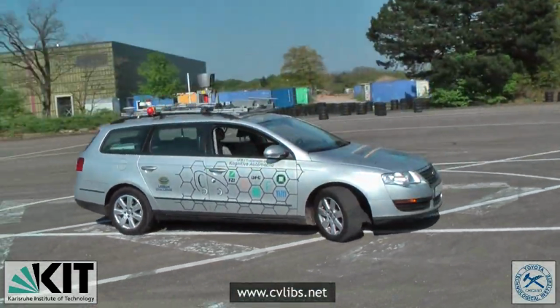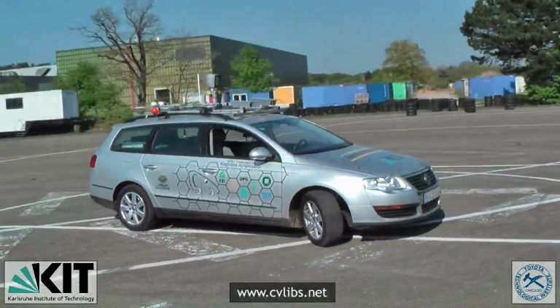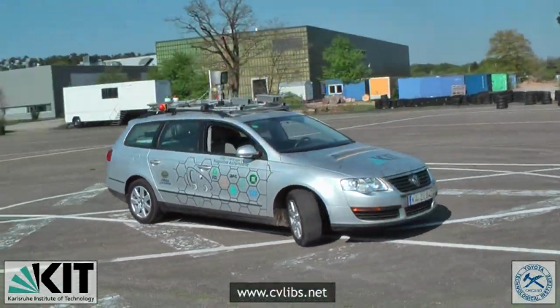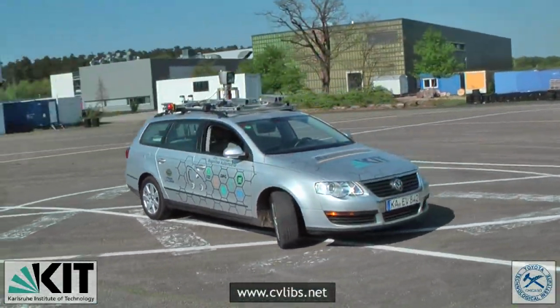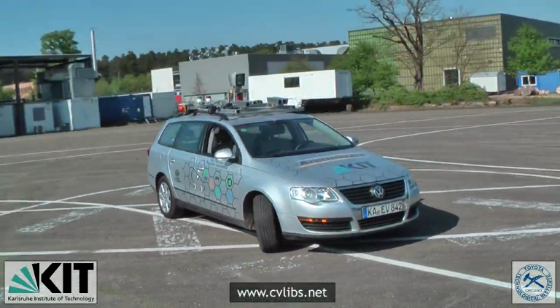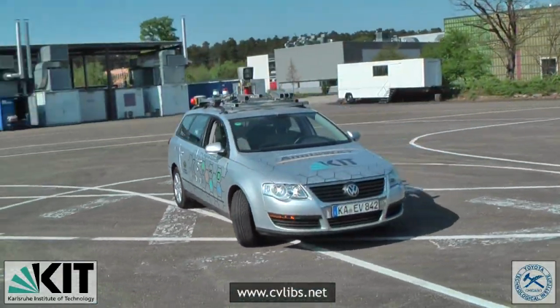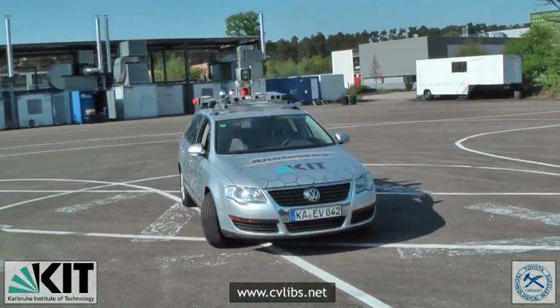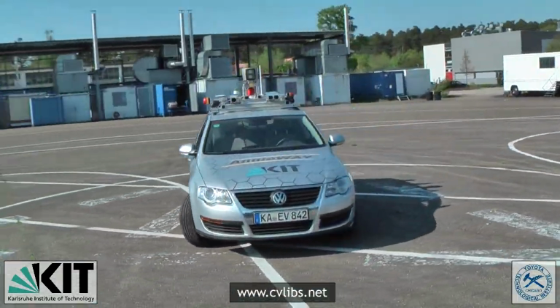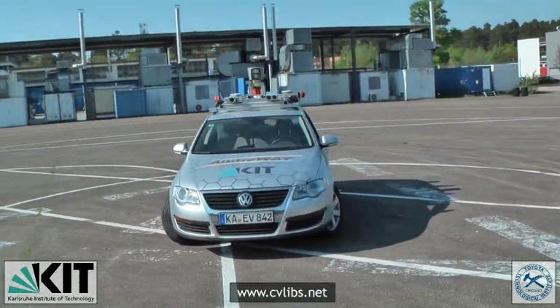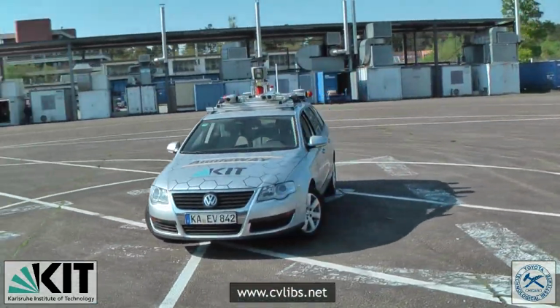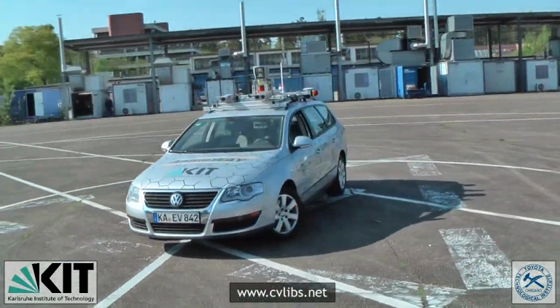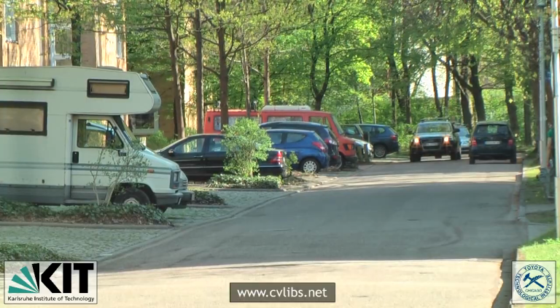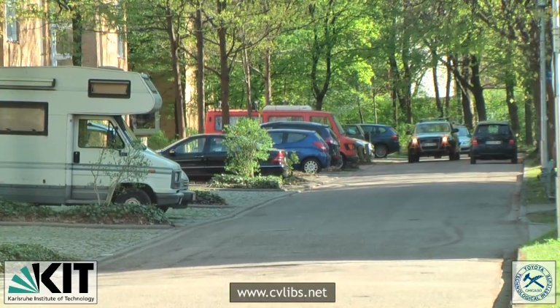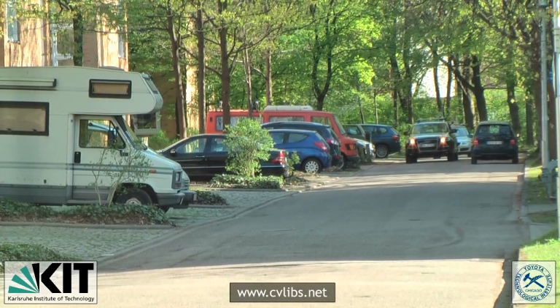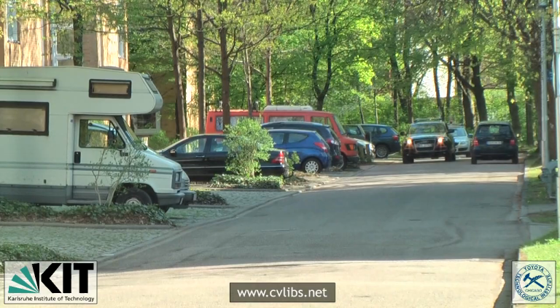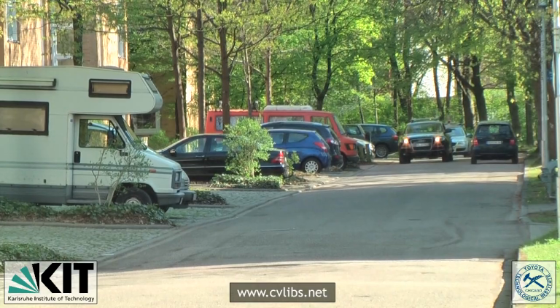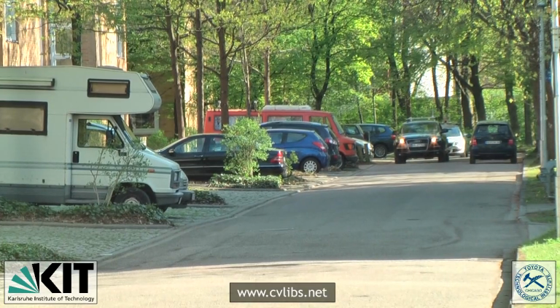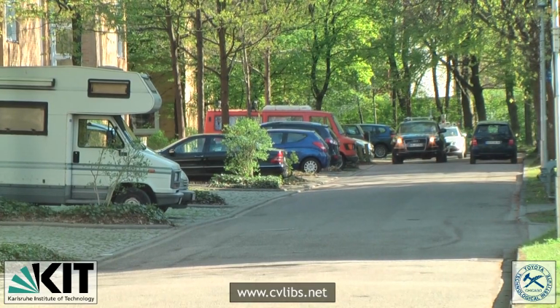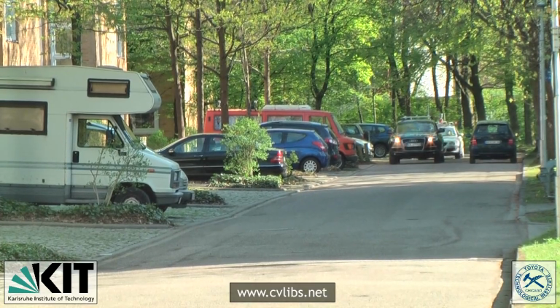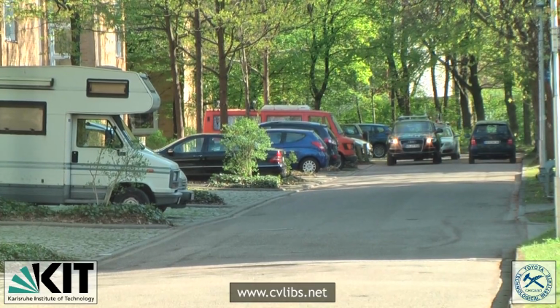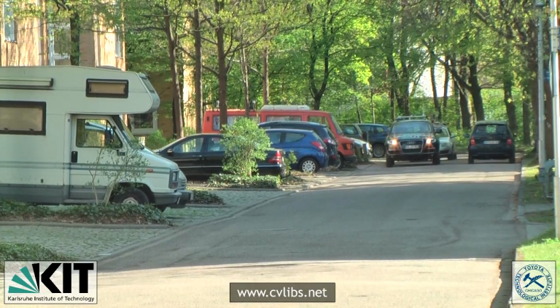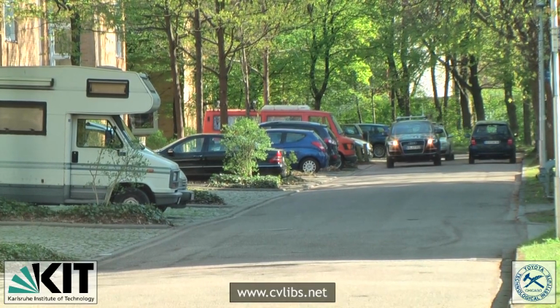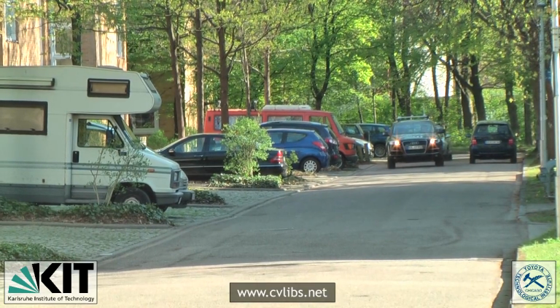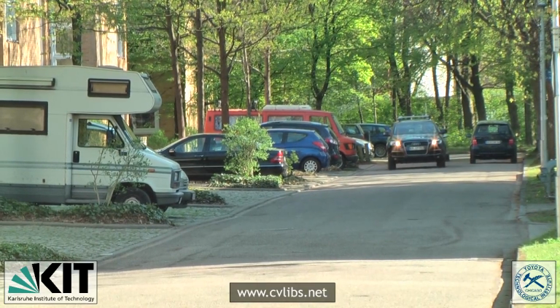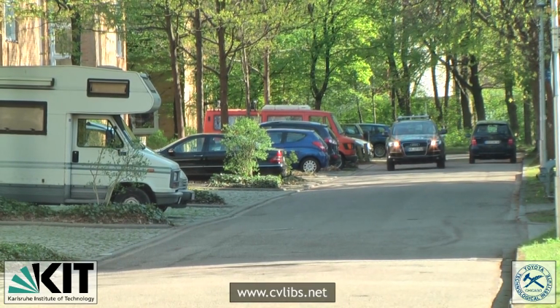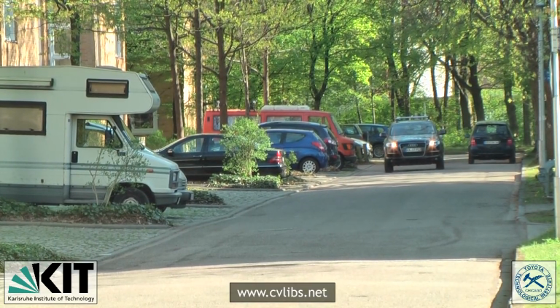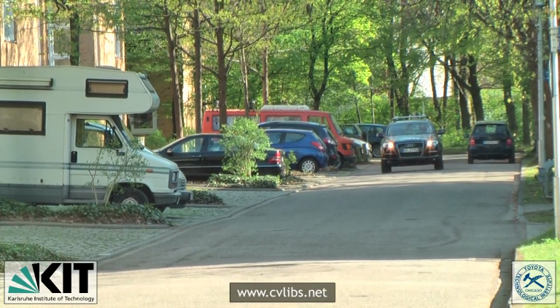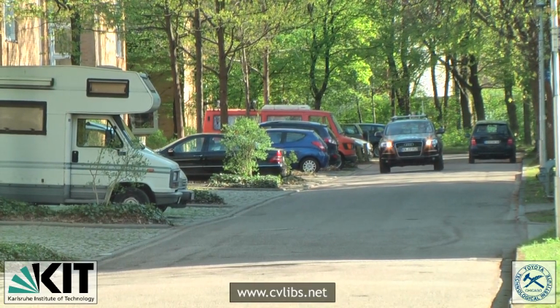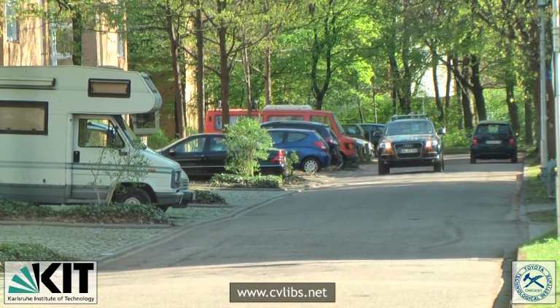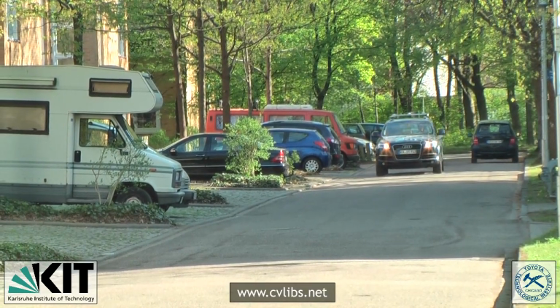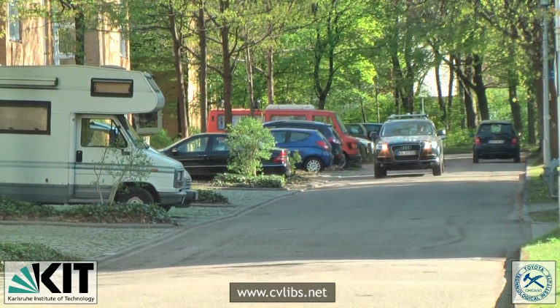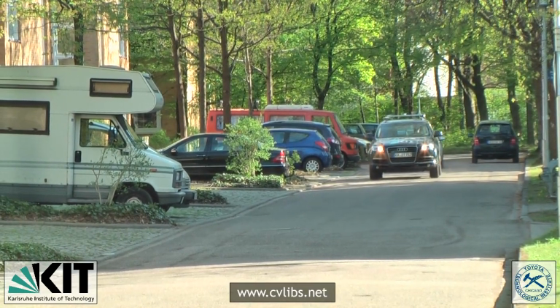Our datasets are captured by driving around in a mid-sized city, rural areas and on highways. Up to 15 cars and 30 pedestrians are visible per image.